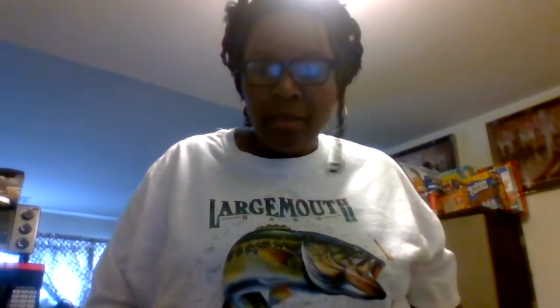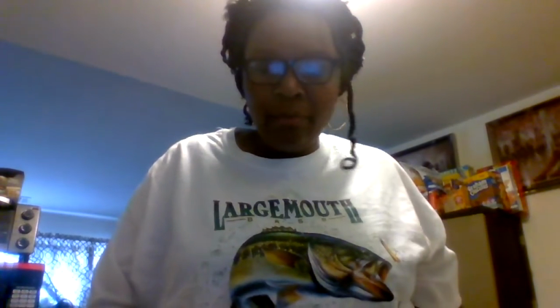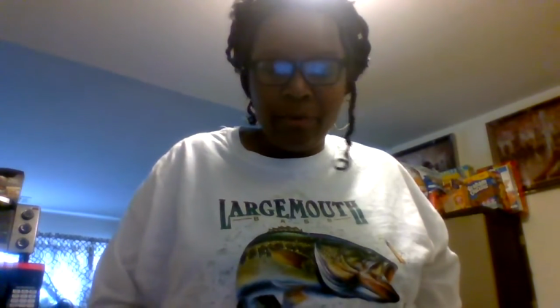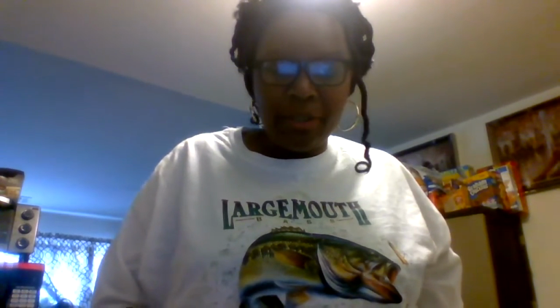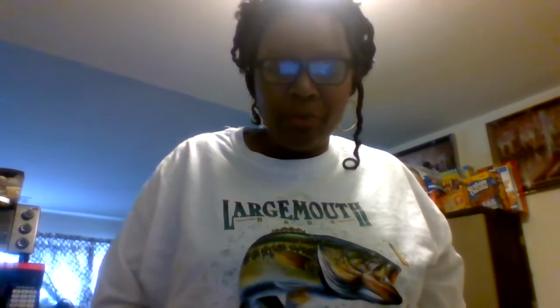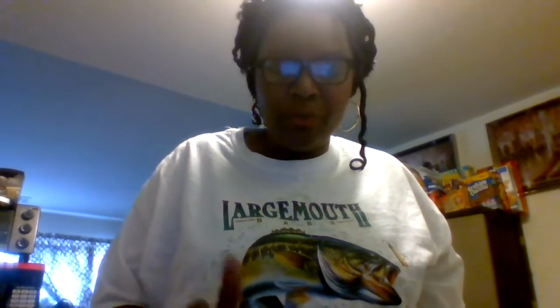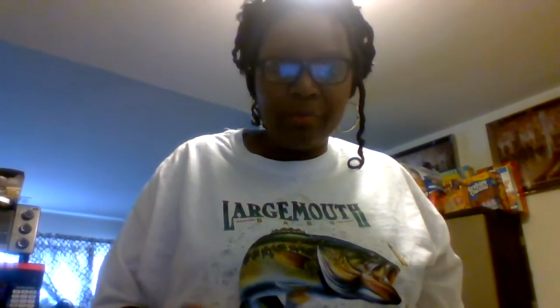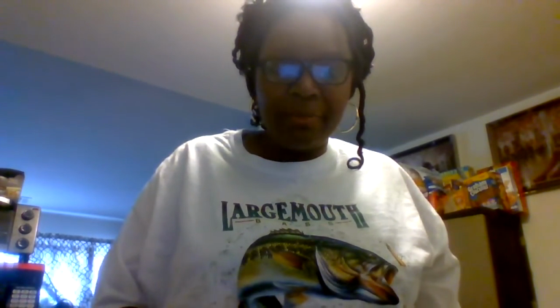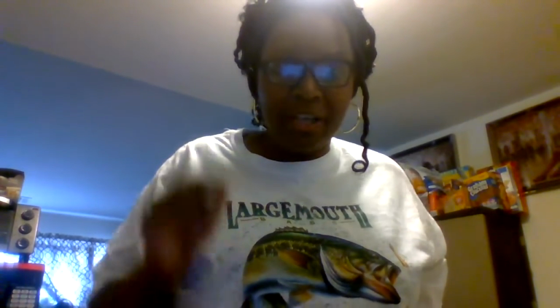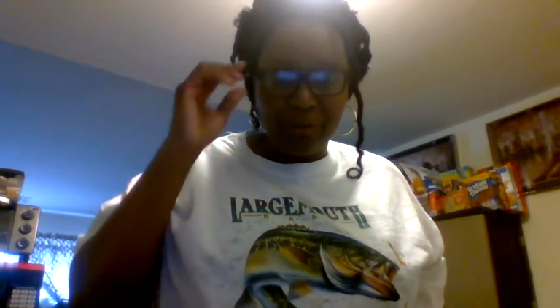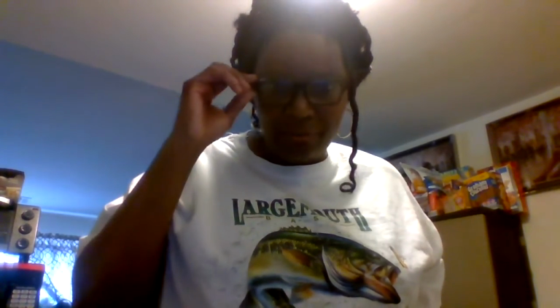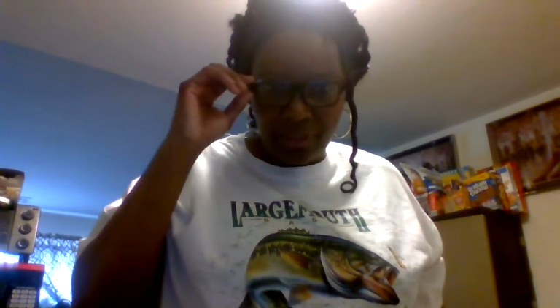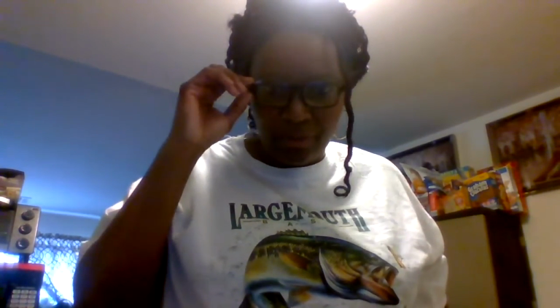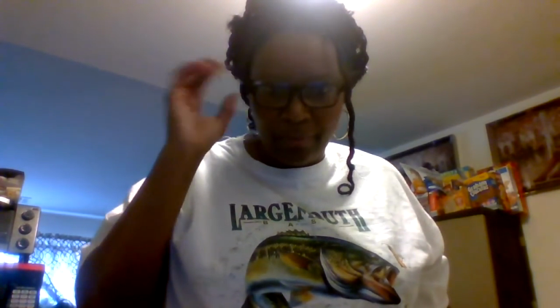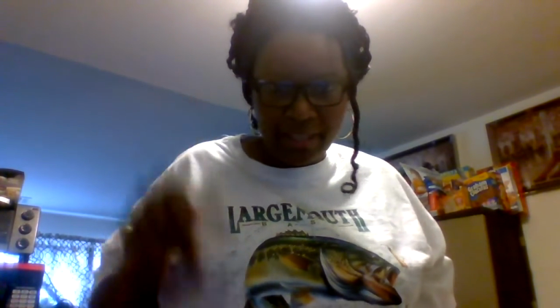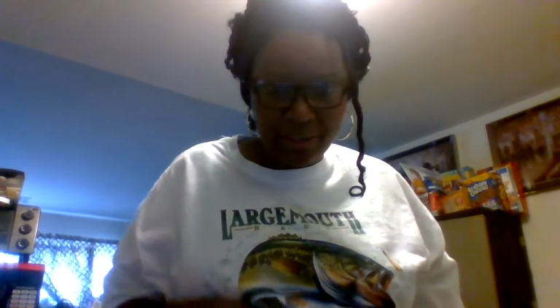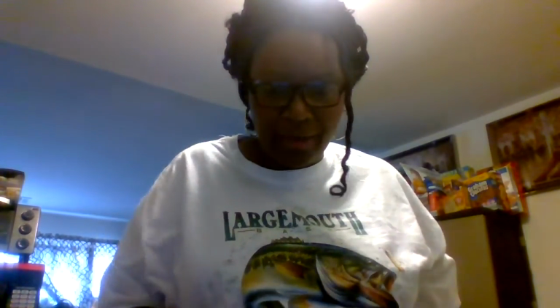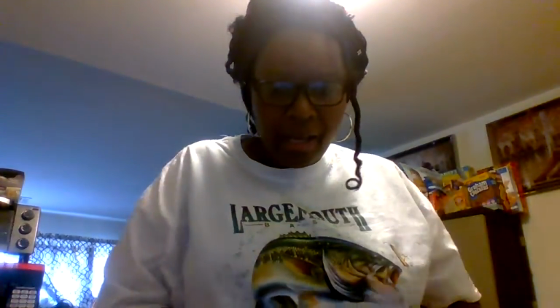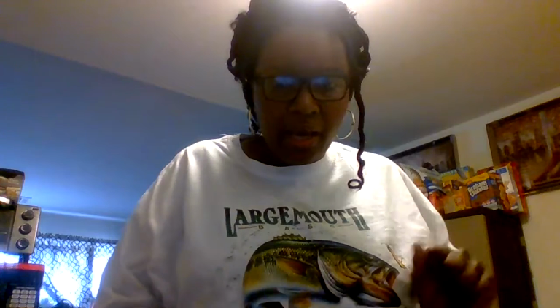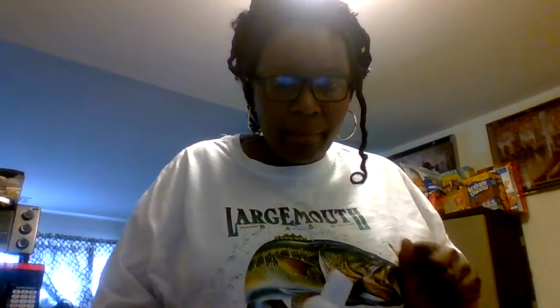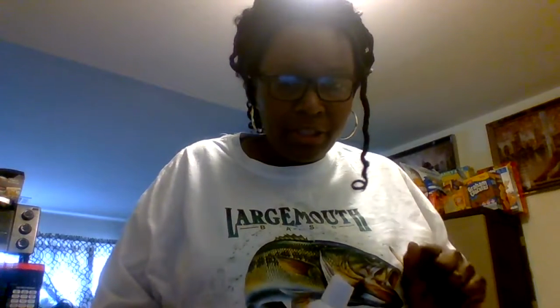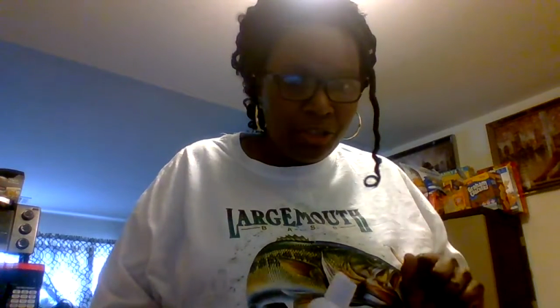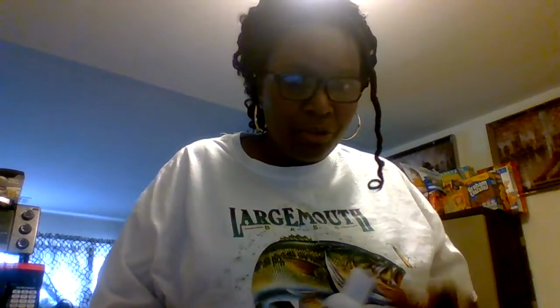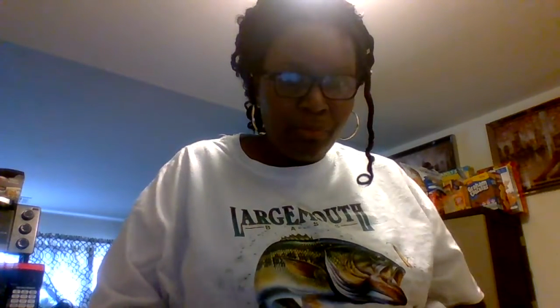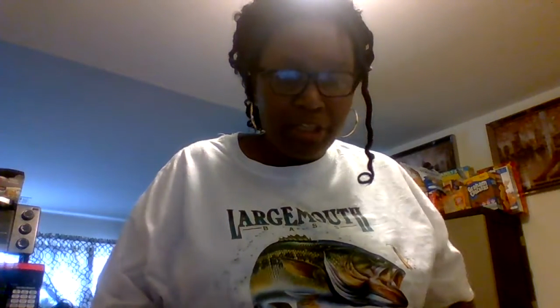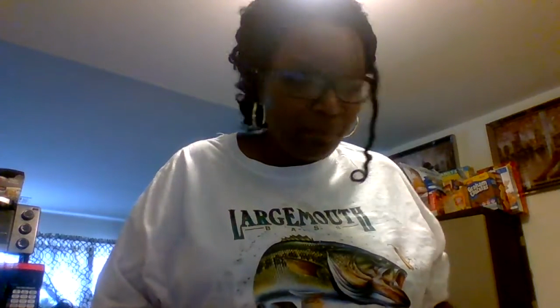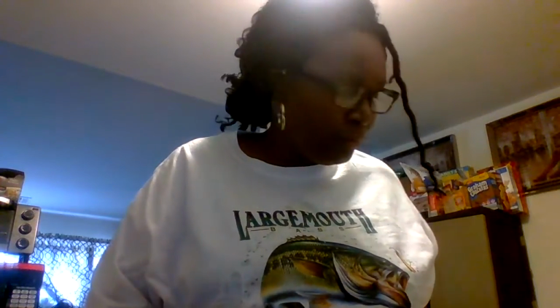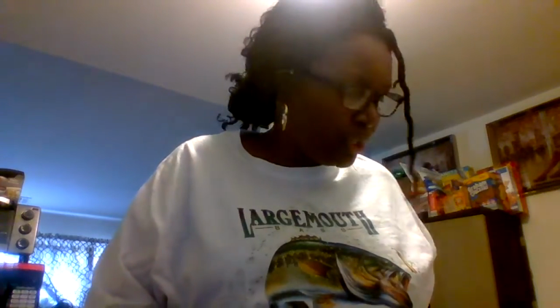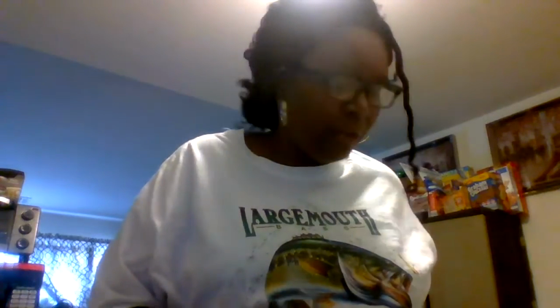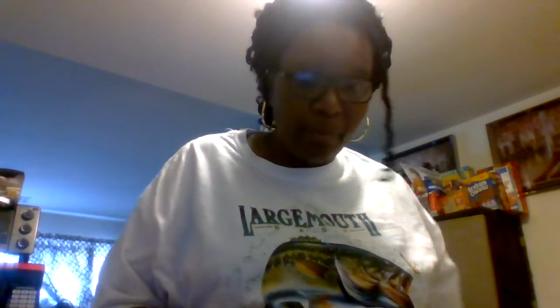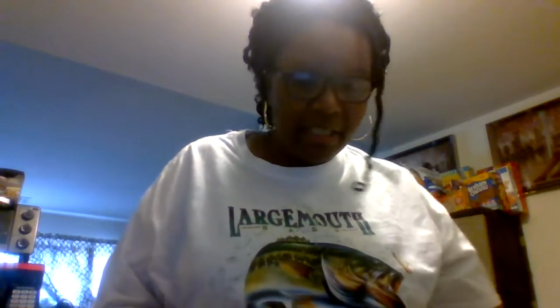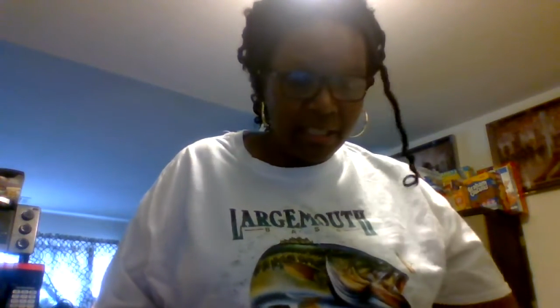Good morning, good morning. Welcome to my channel. You see a little glare in my glasses, sorry. I'm bringing to you my shampoo routine for my extensions.